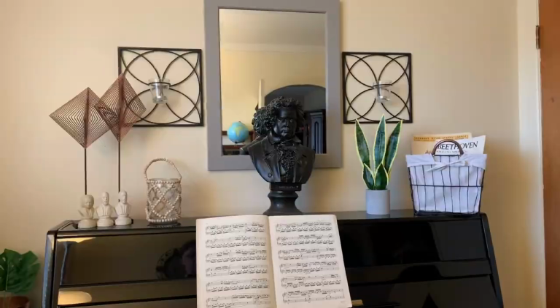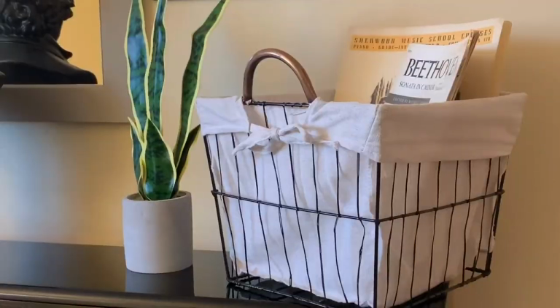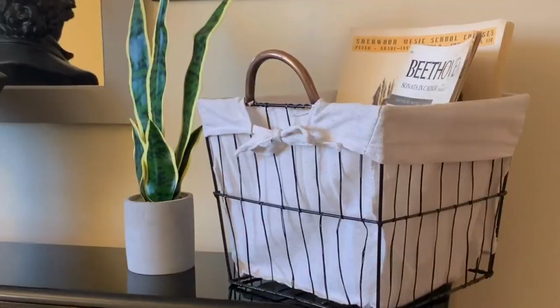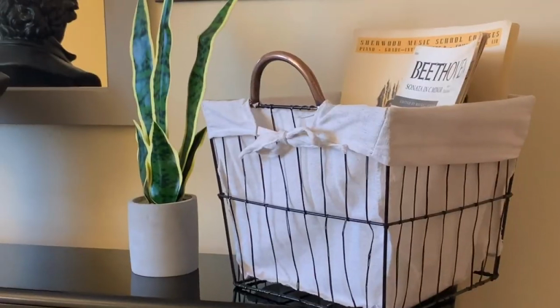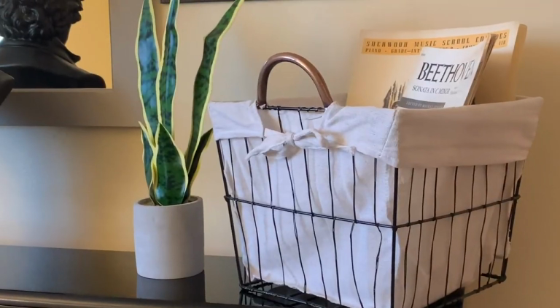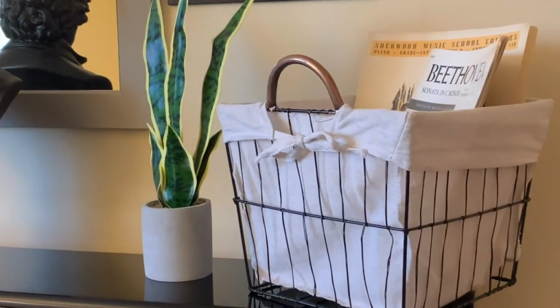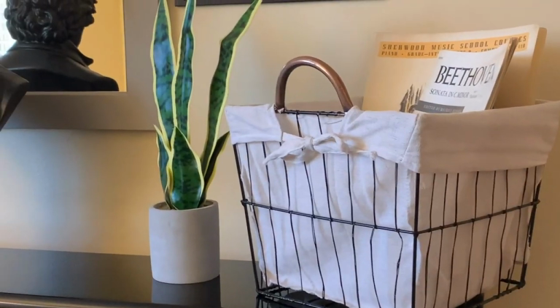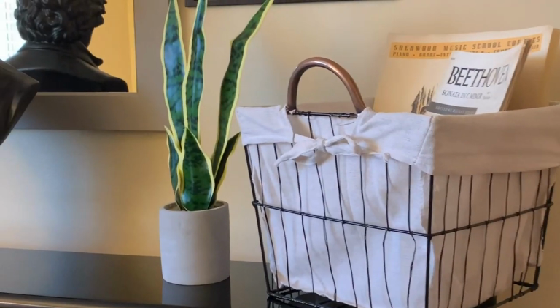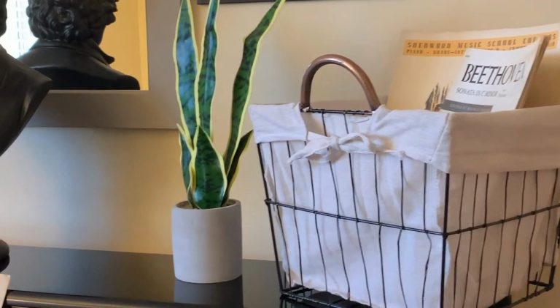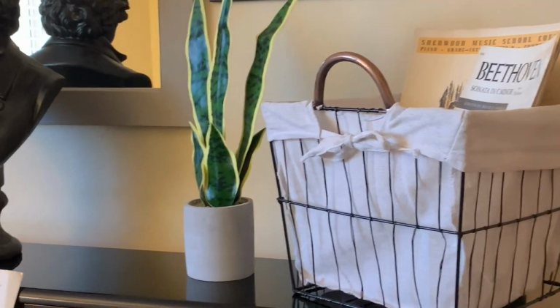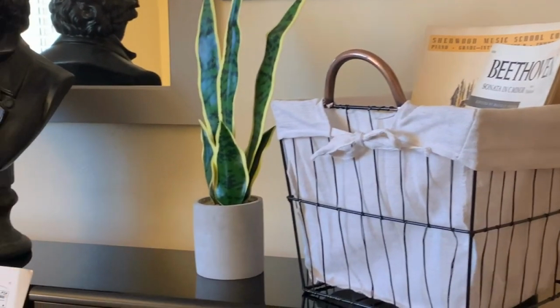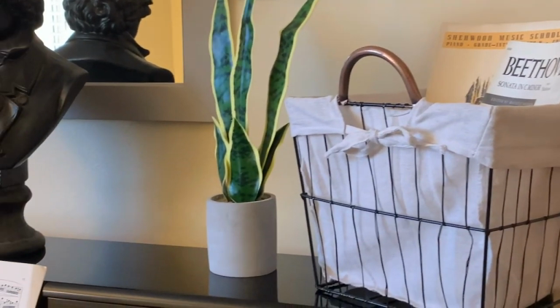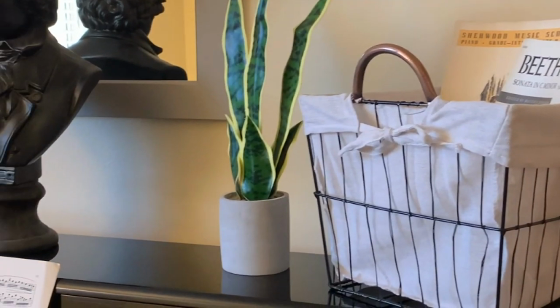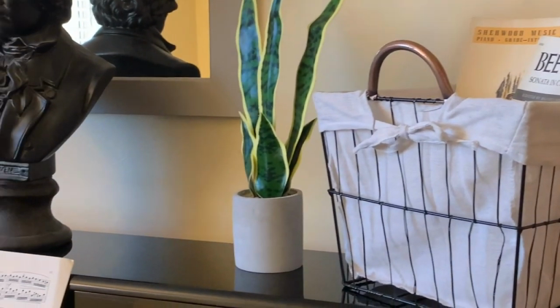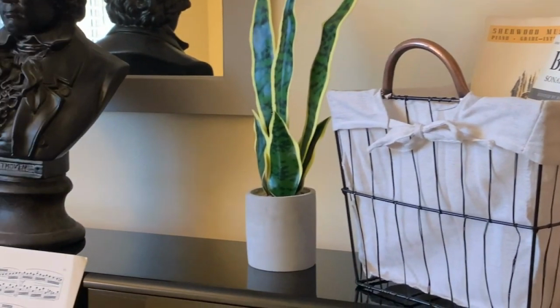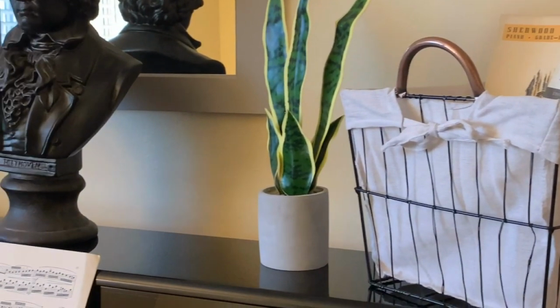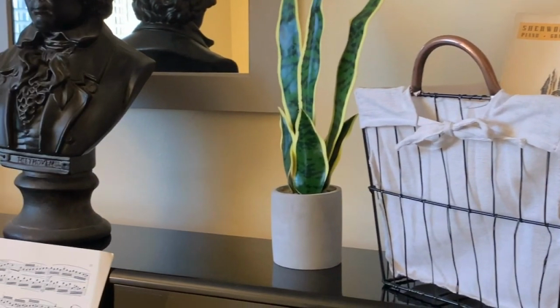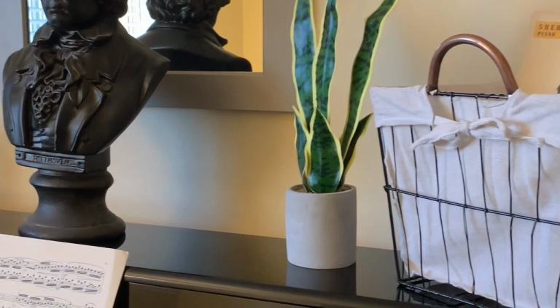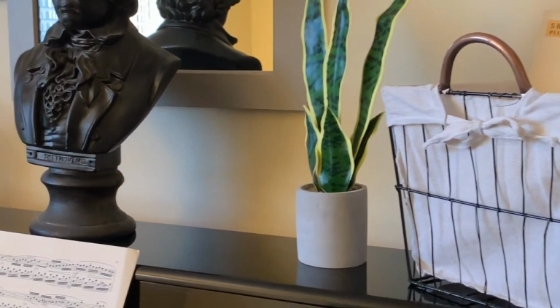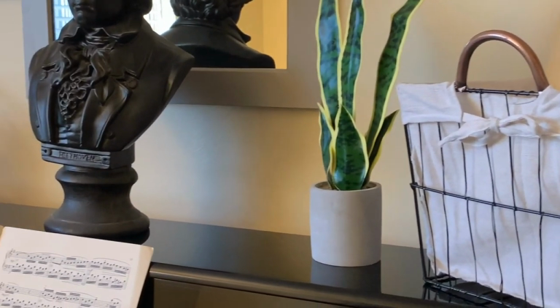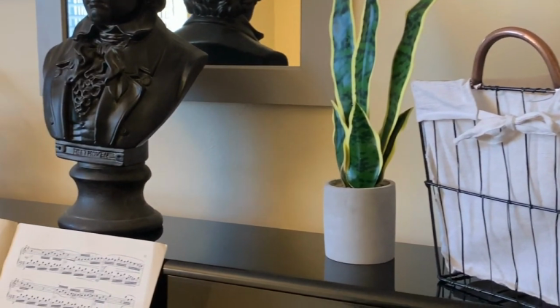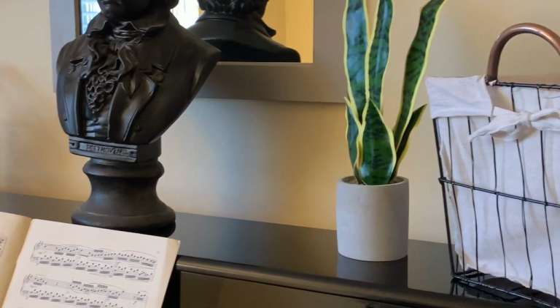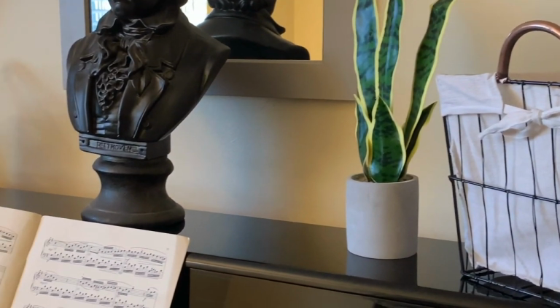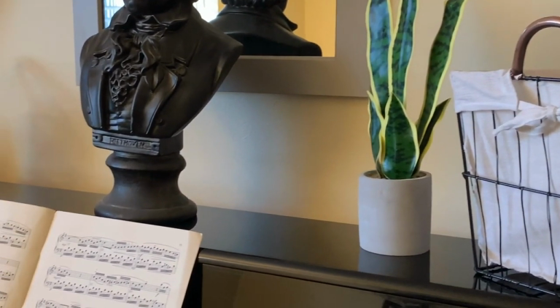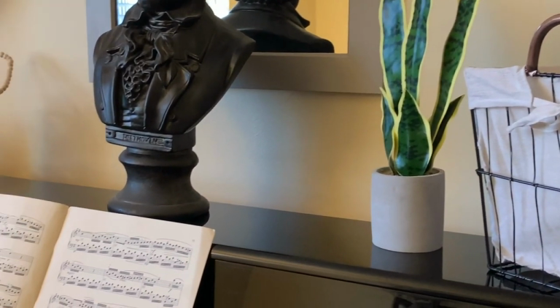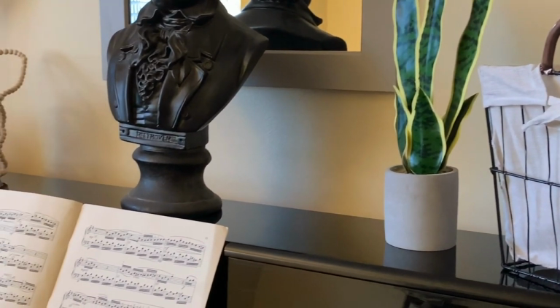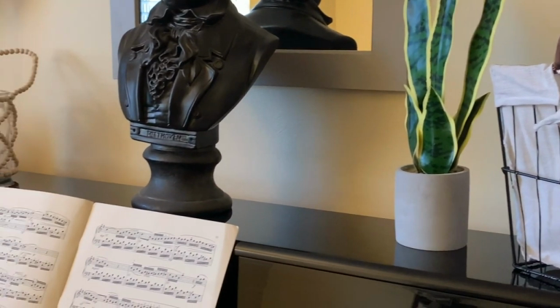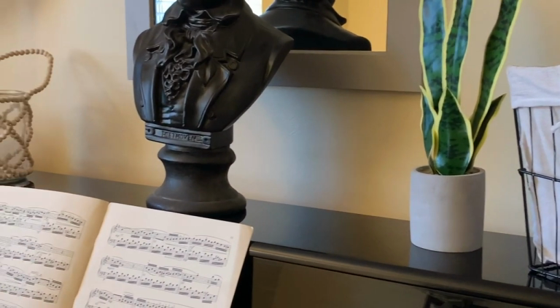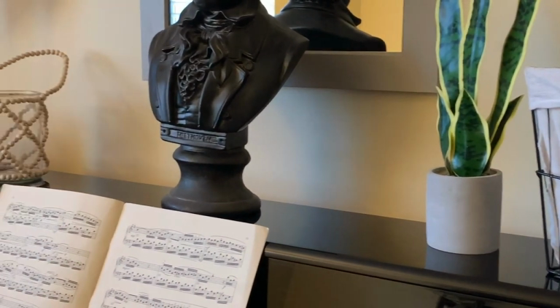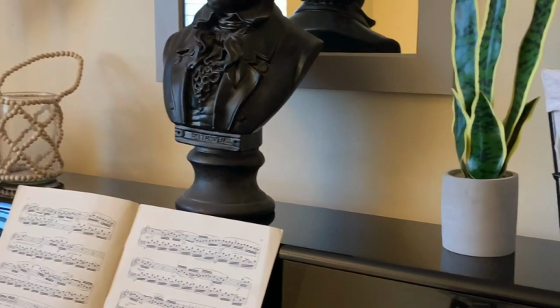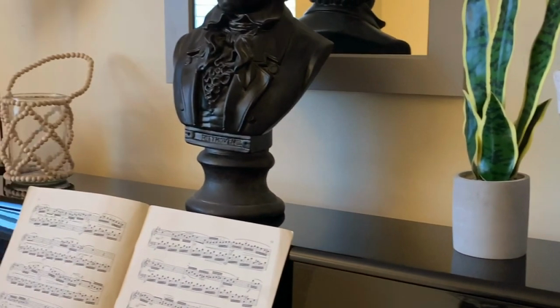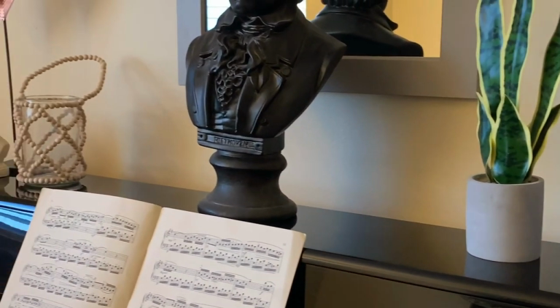I'm also going to be getting a new door. I know that door is brown — it's so ugly.